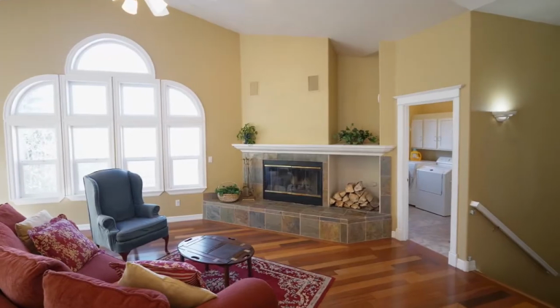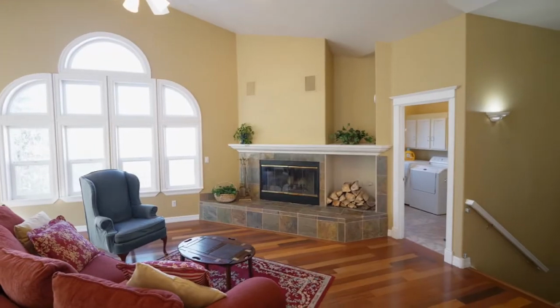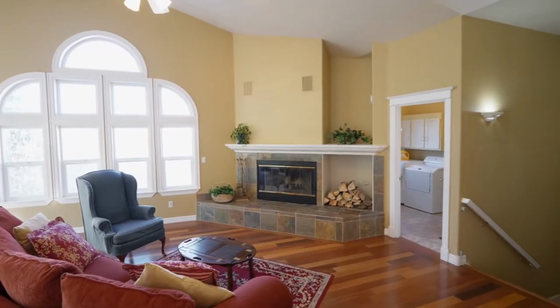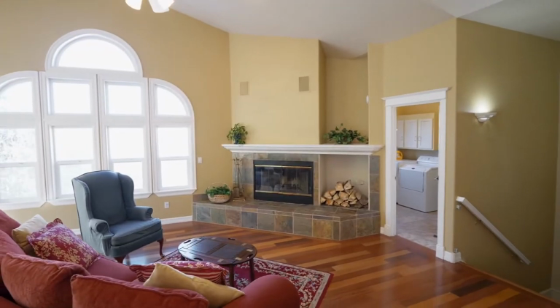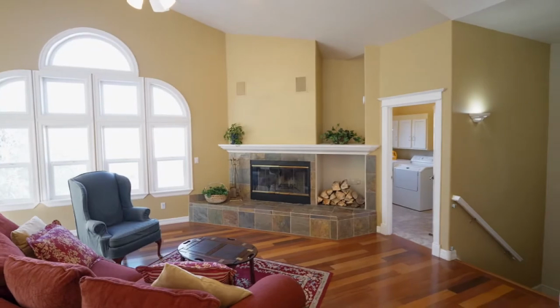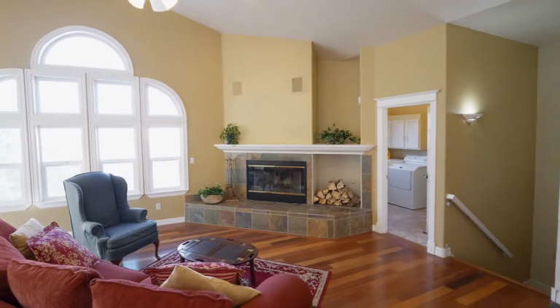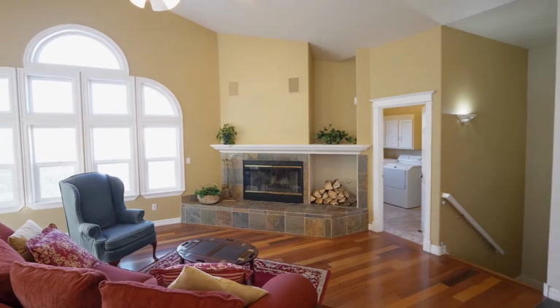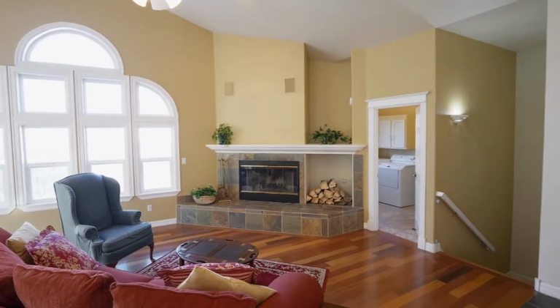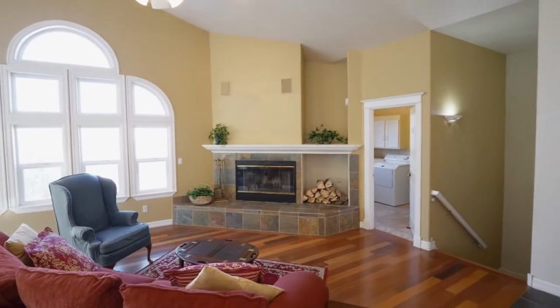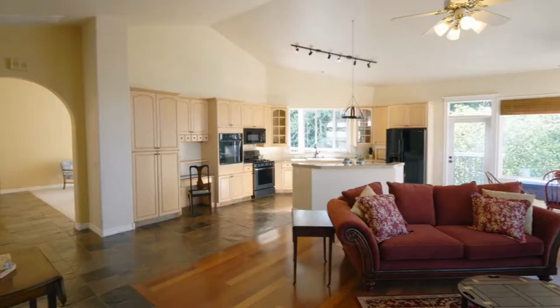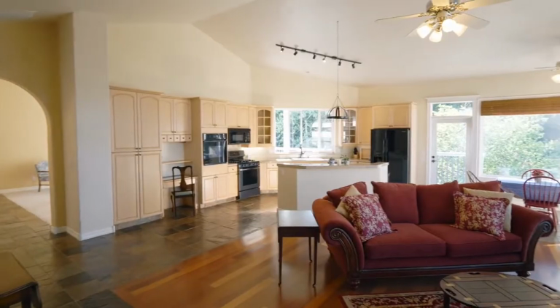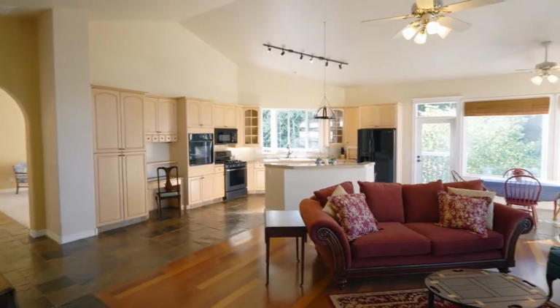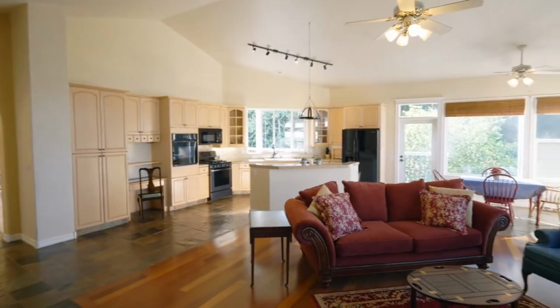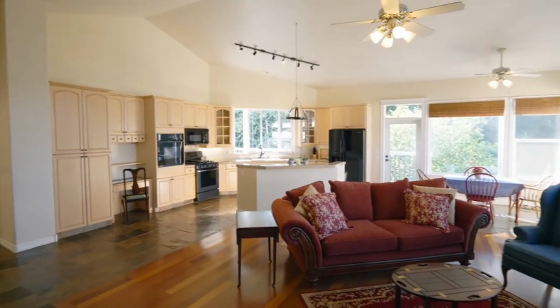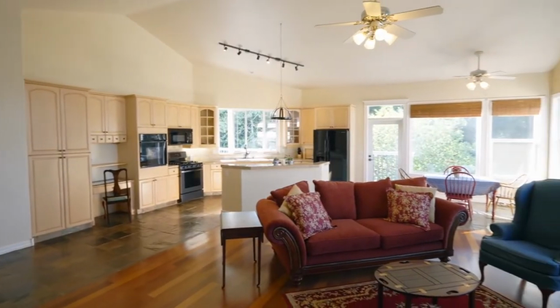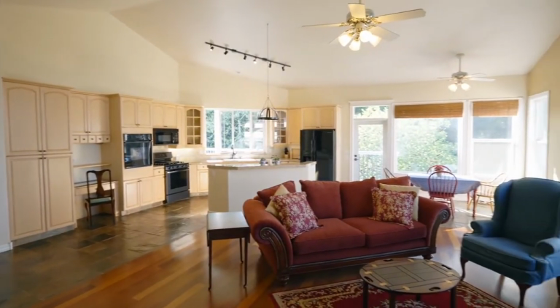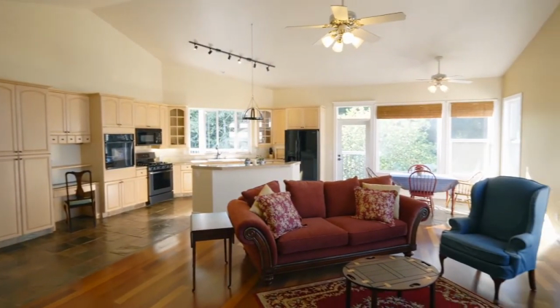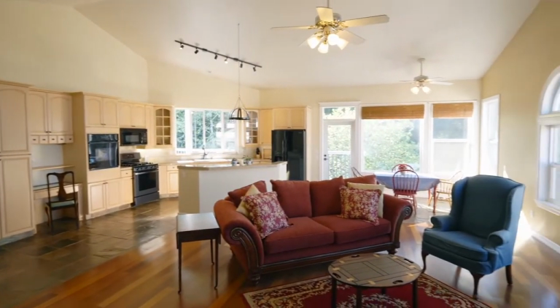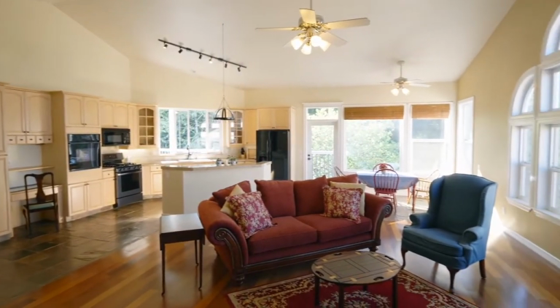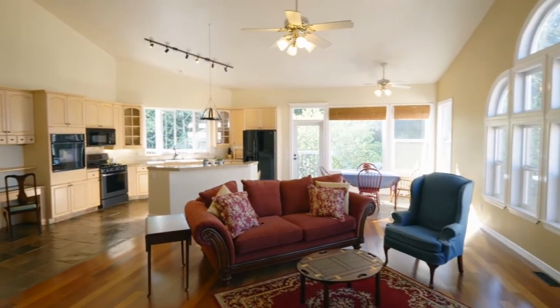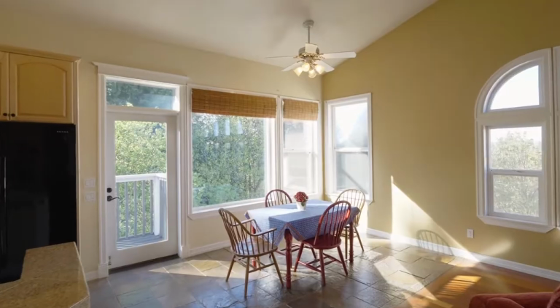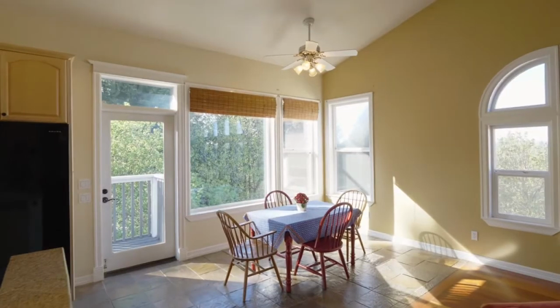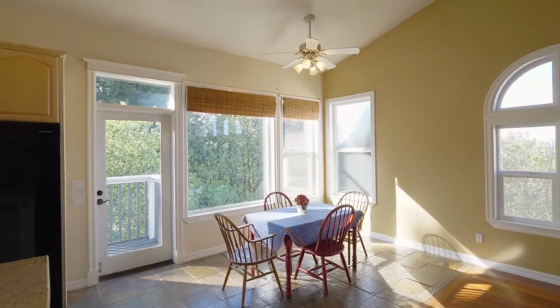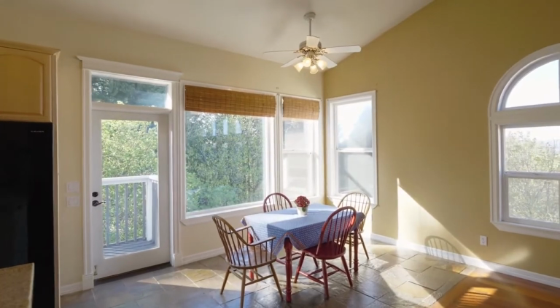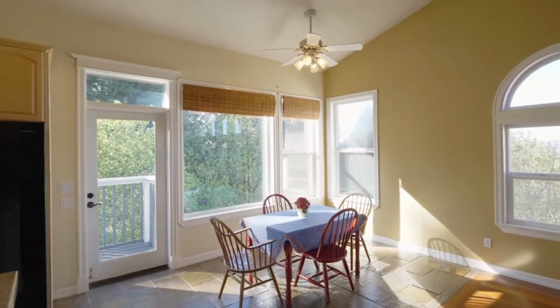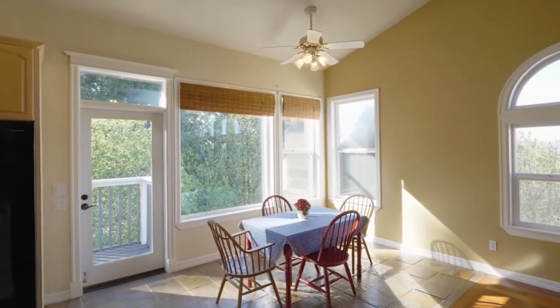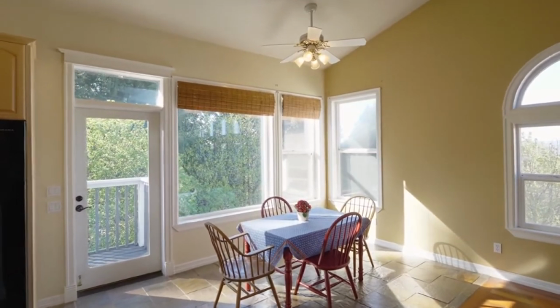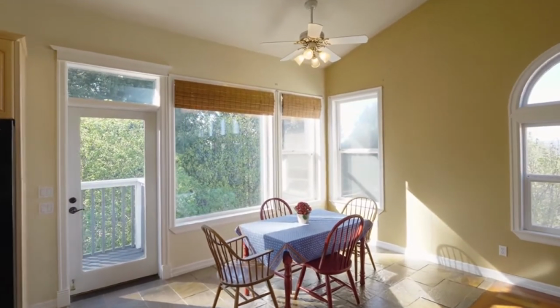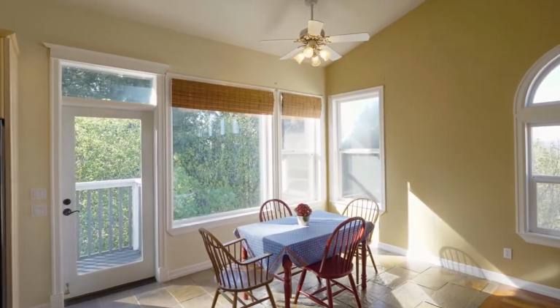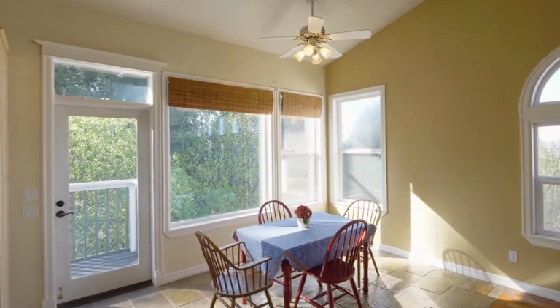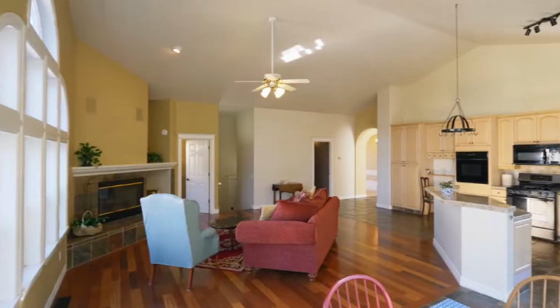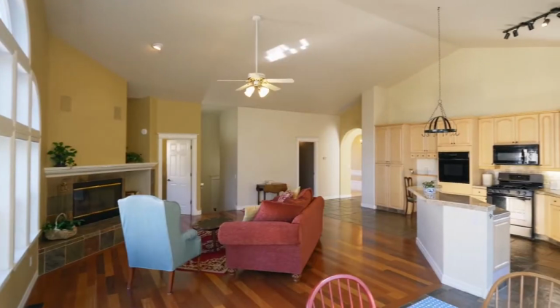Relax by the wood-burning fireplace, or gather with friends in this open, flowing great room design. You can even see Mount St. Helens from the breakfast nook.